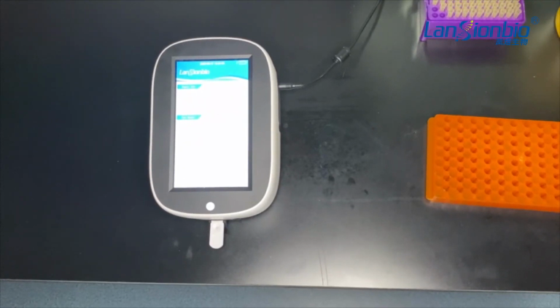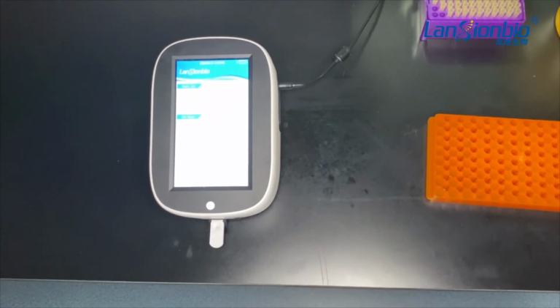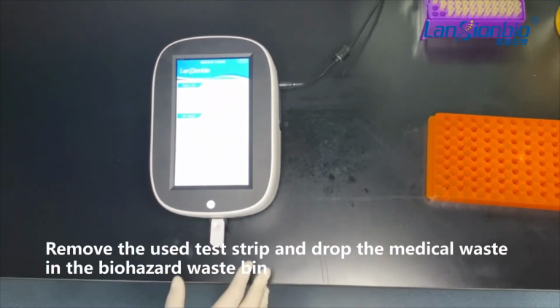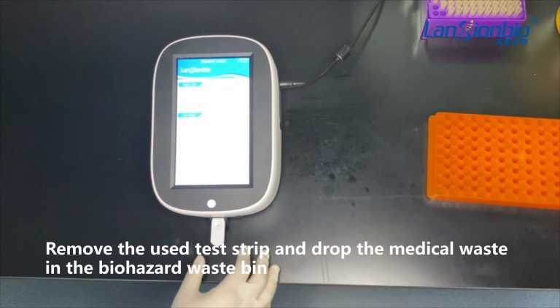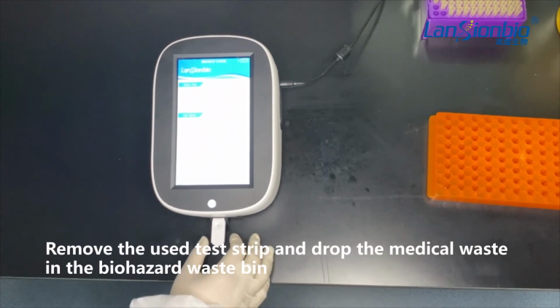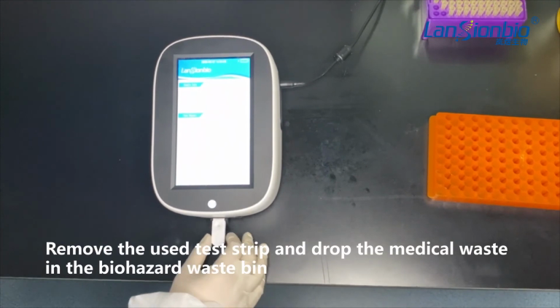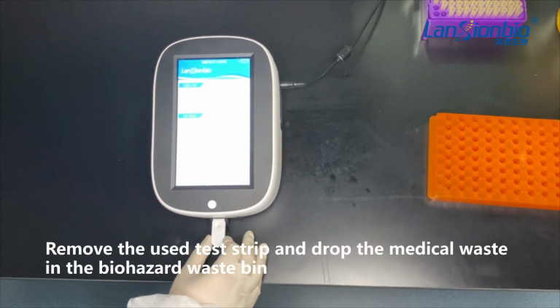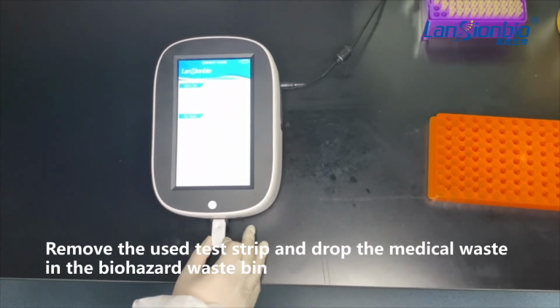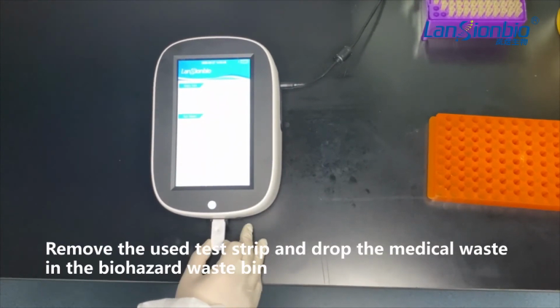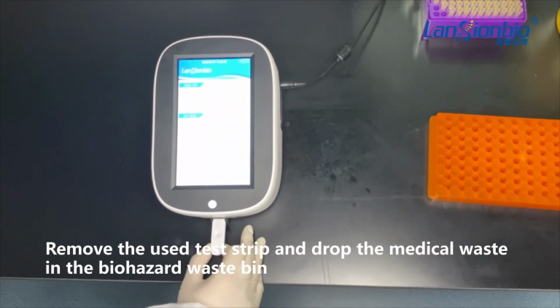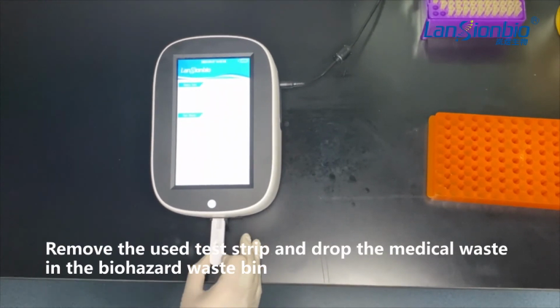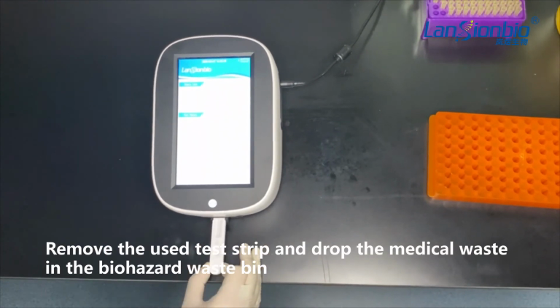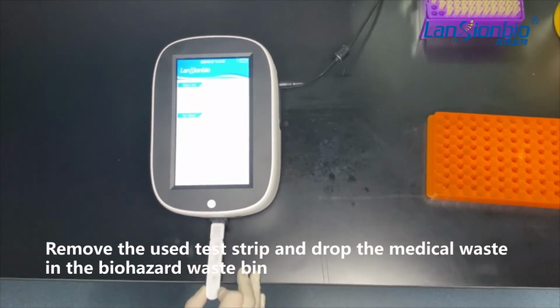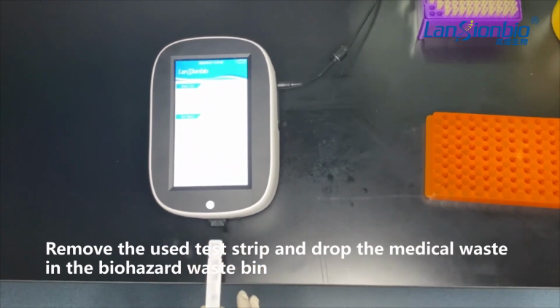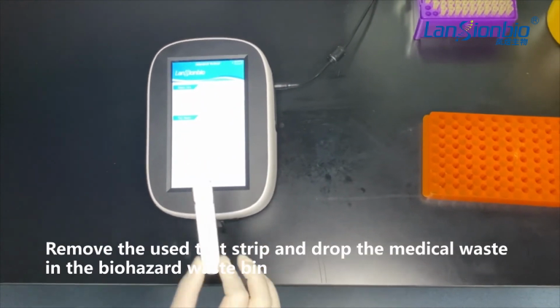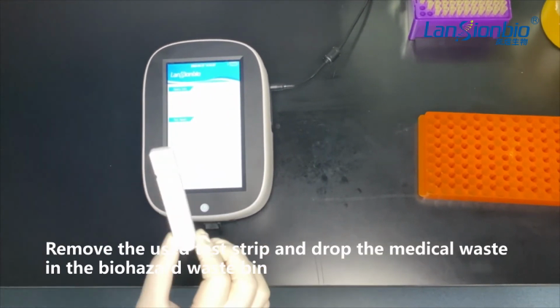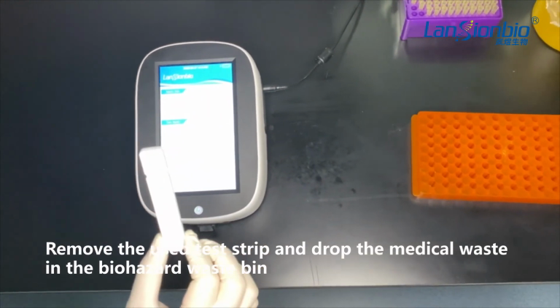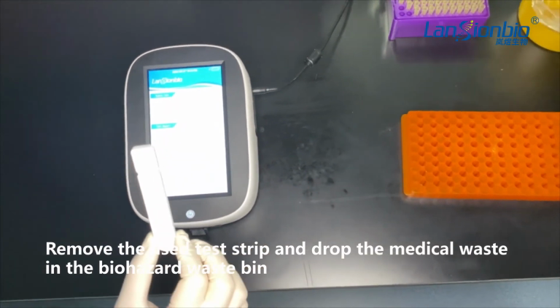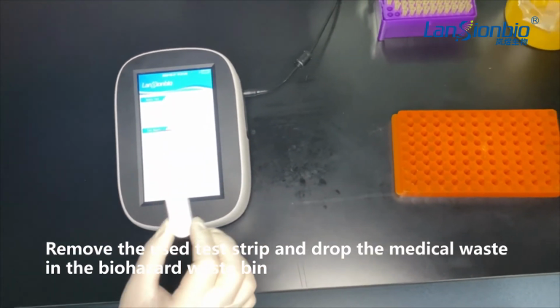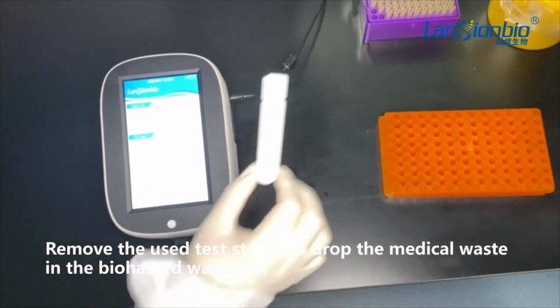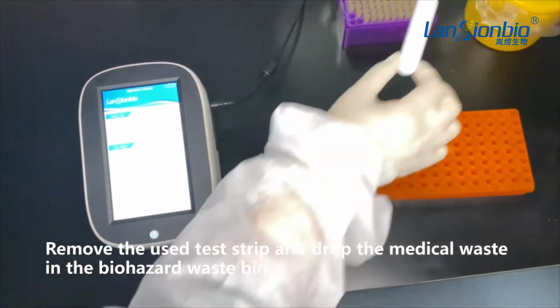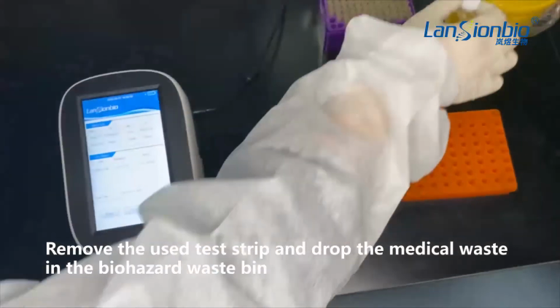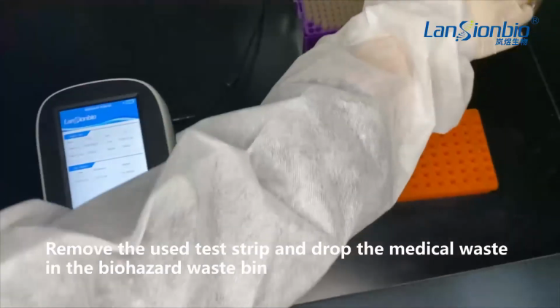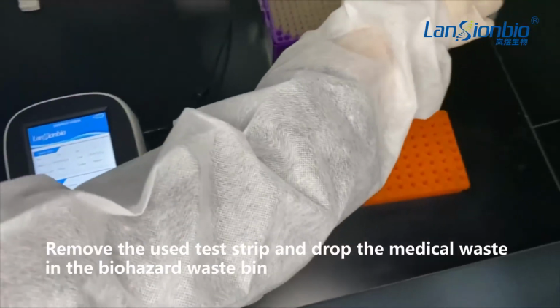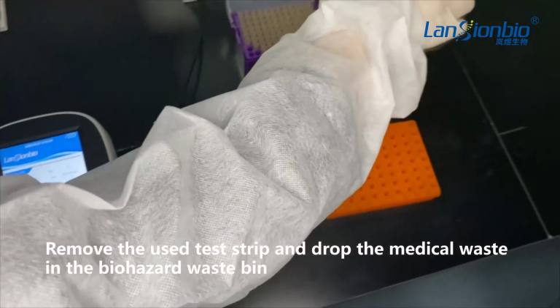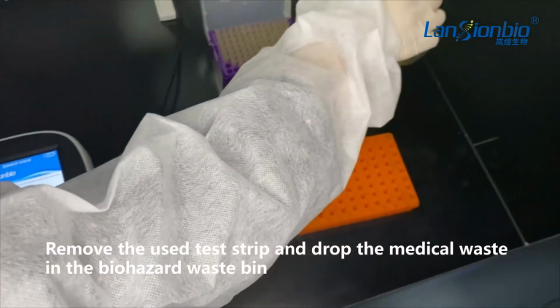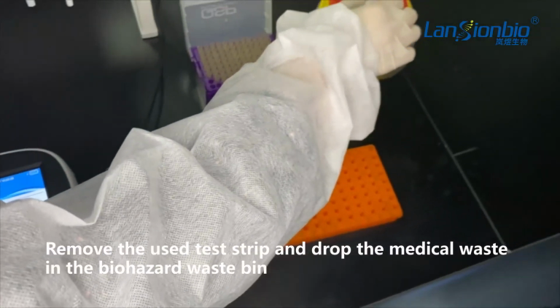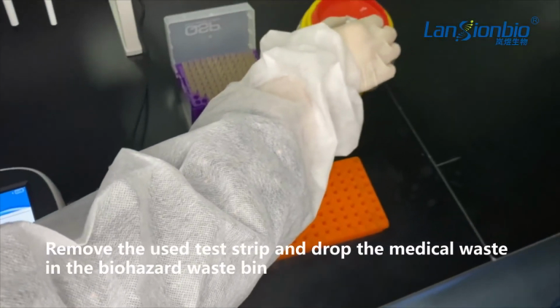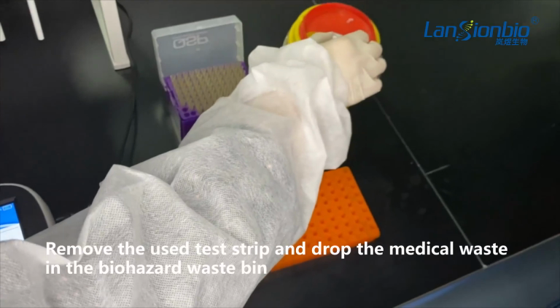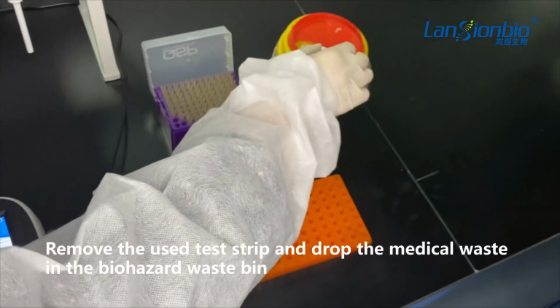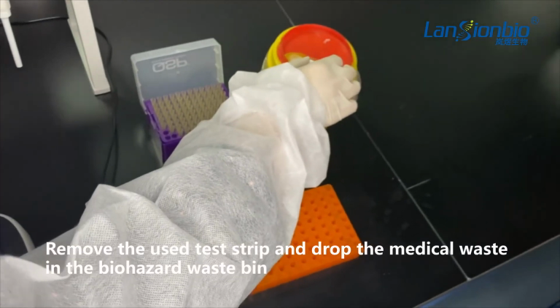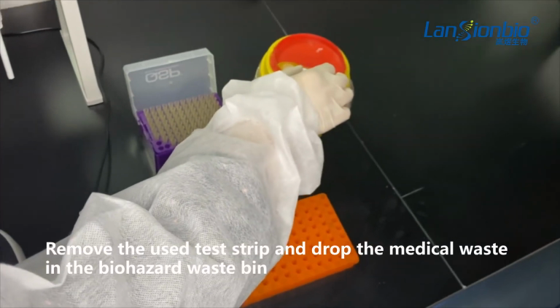After testing, remove the used test strip and drop the medical waste into the medical waste bins. Then click test.